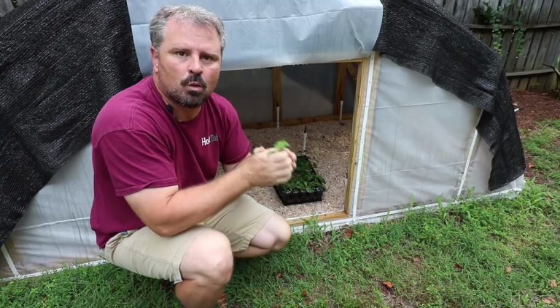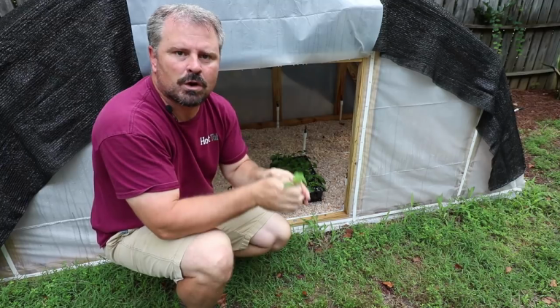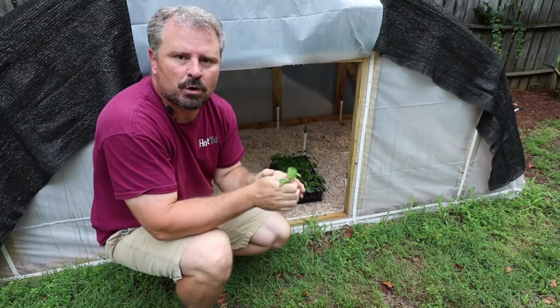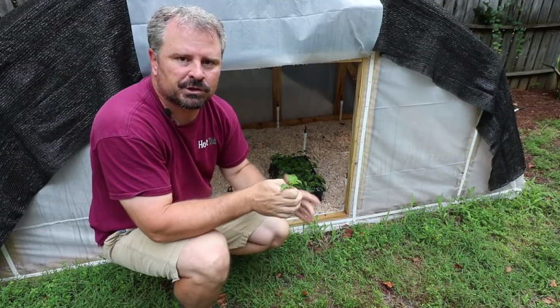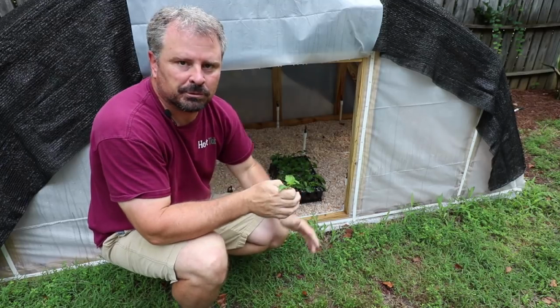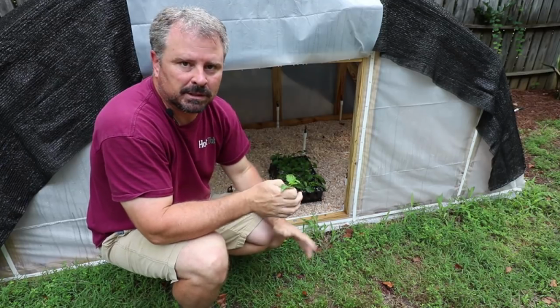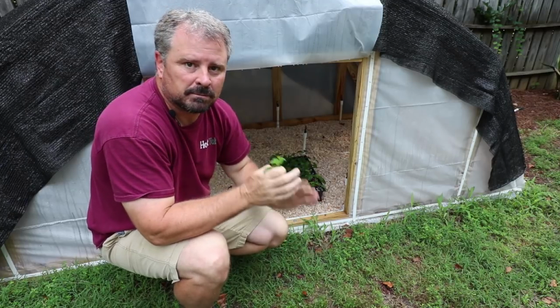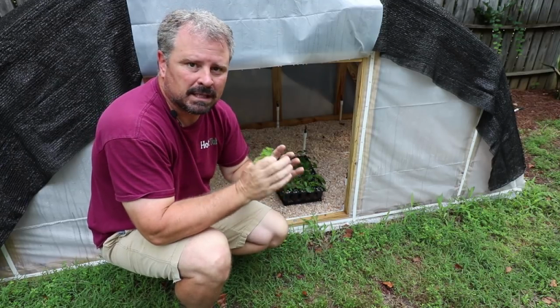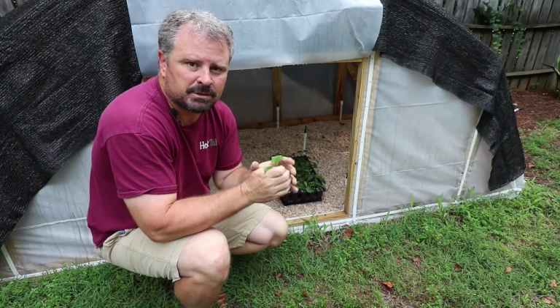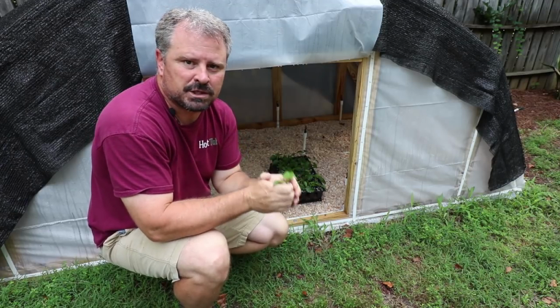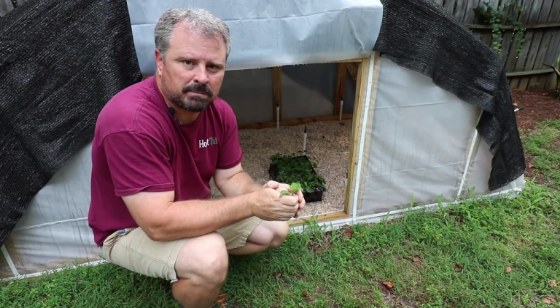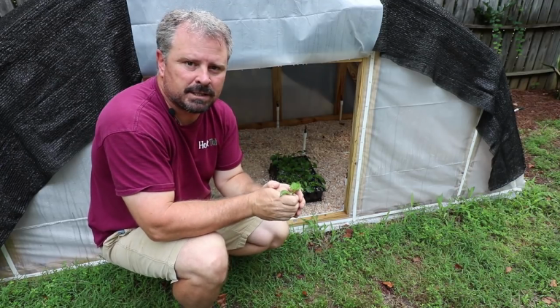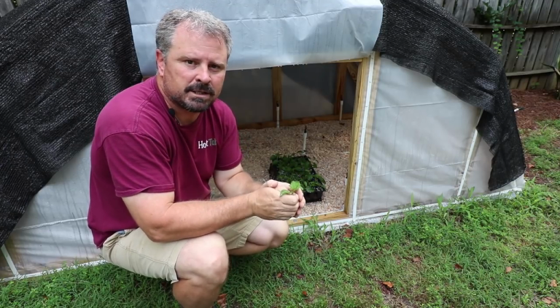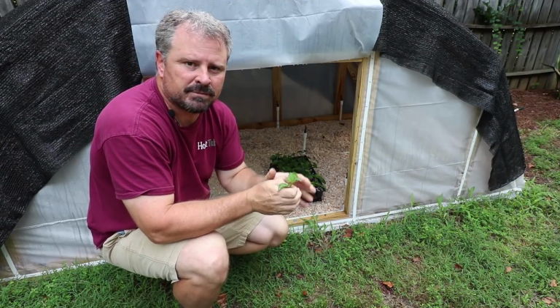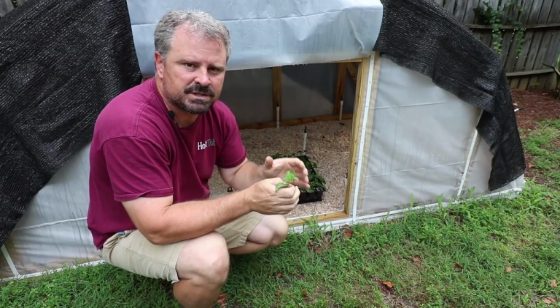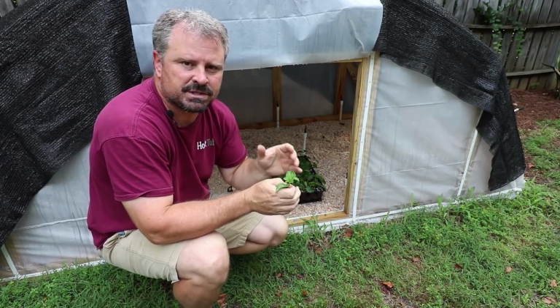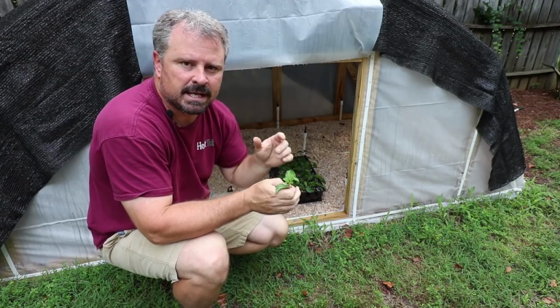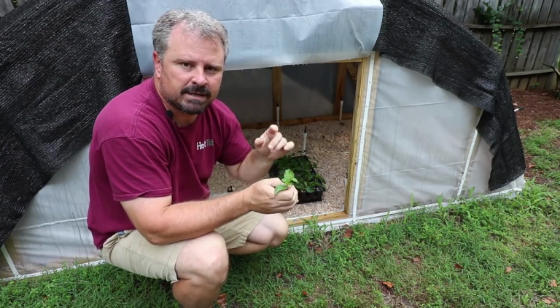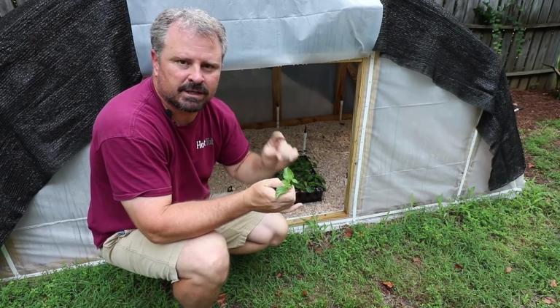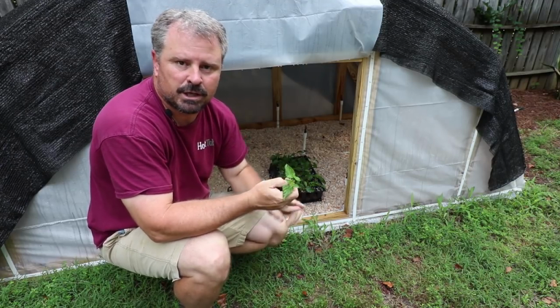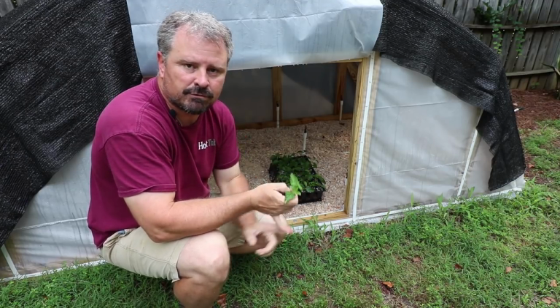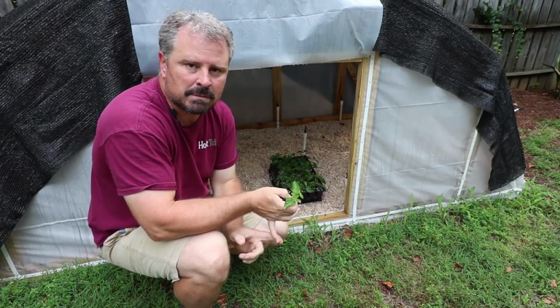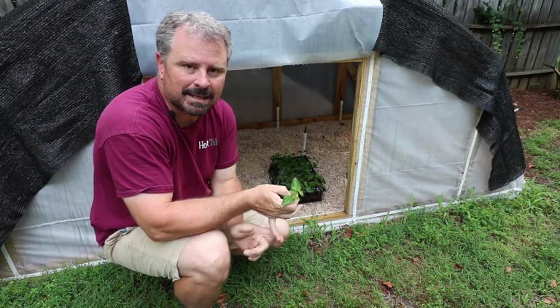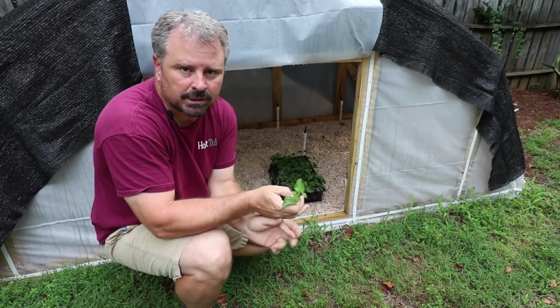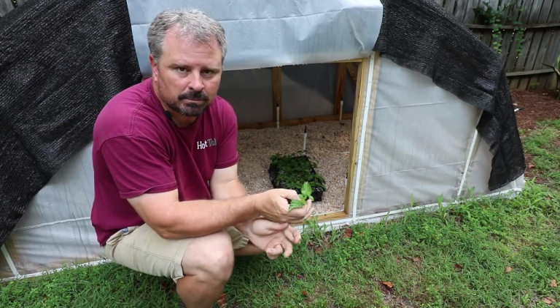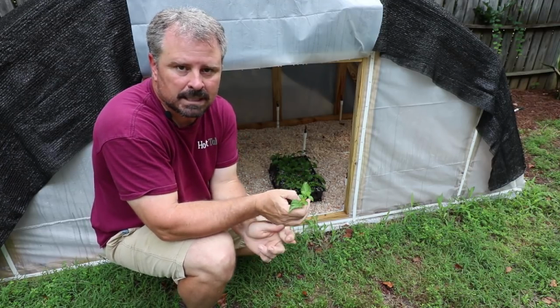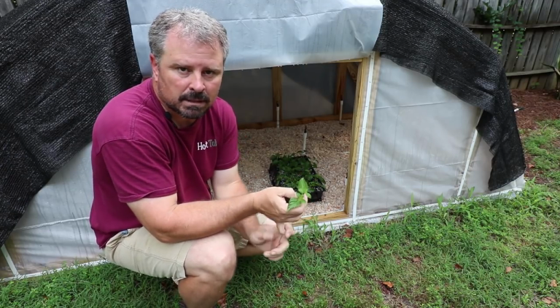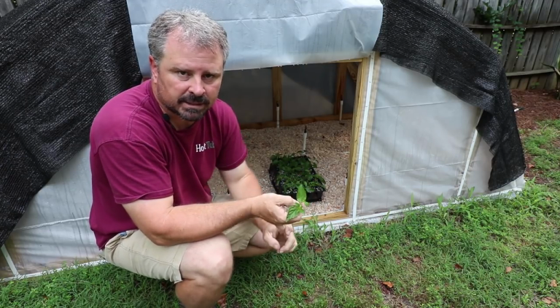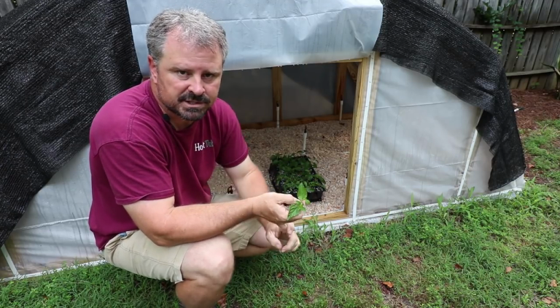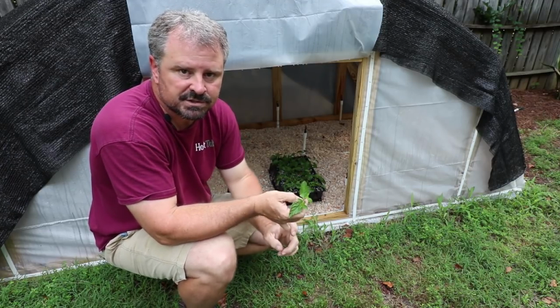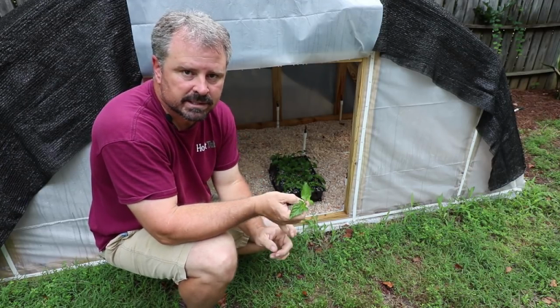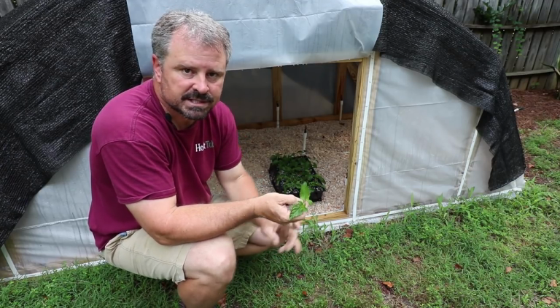Welcome to HortTube. My name is Jim Putnam. This is a video from my backyard plant propagation series.